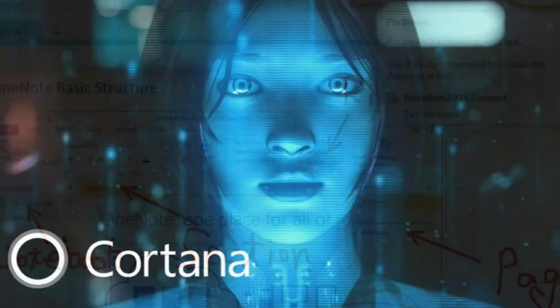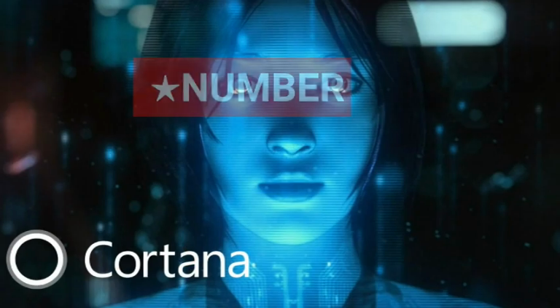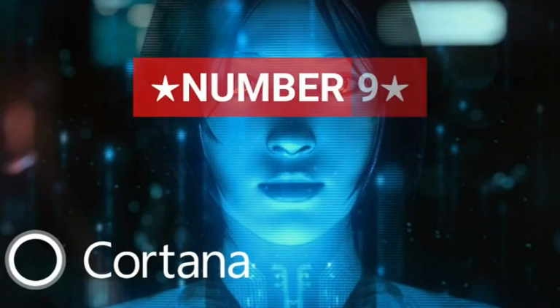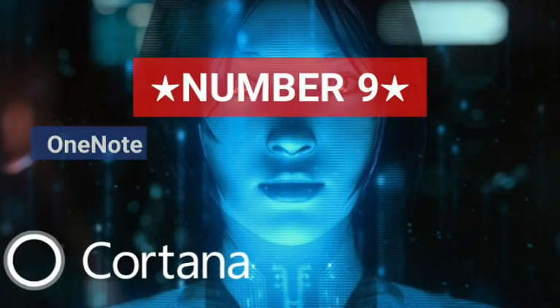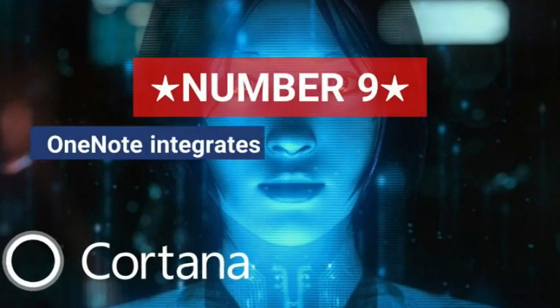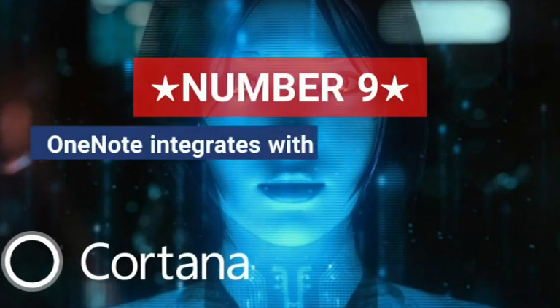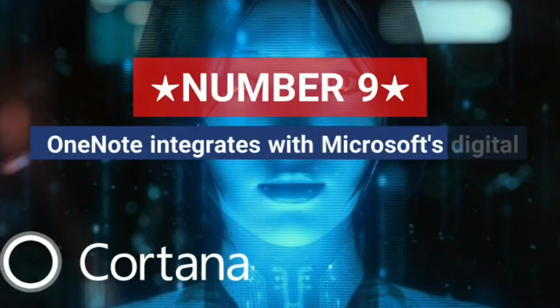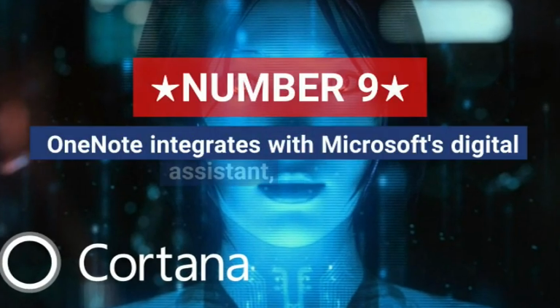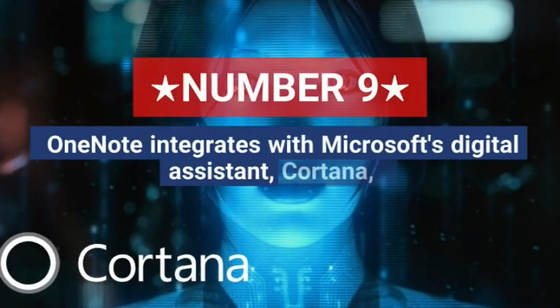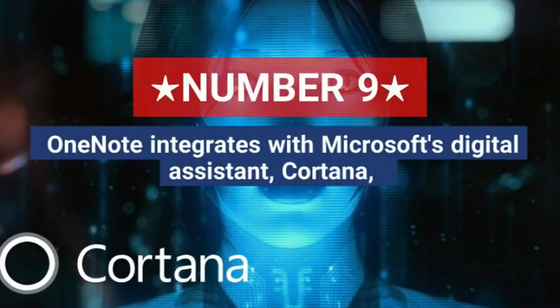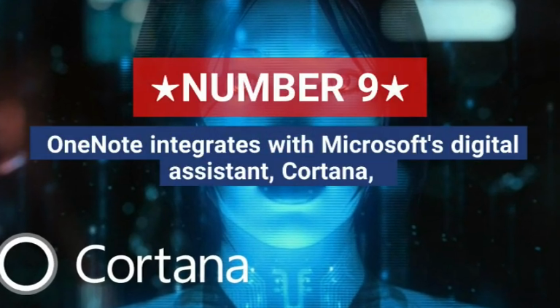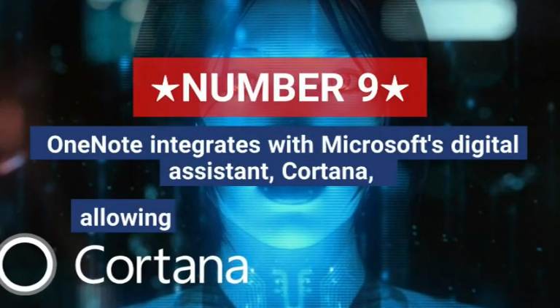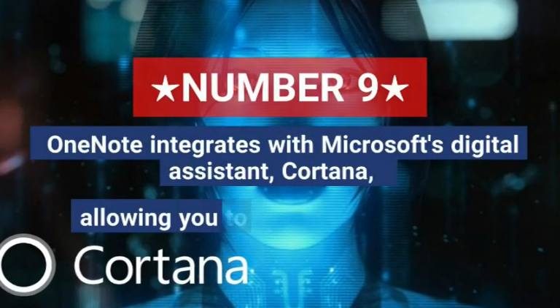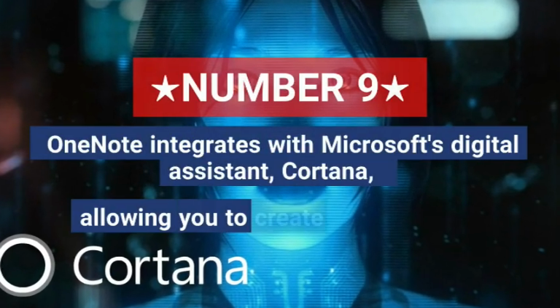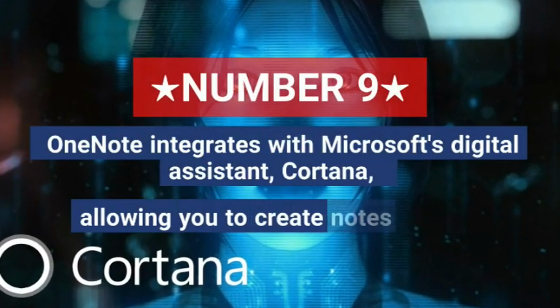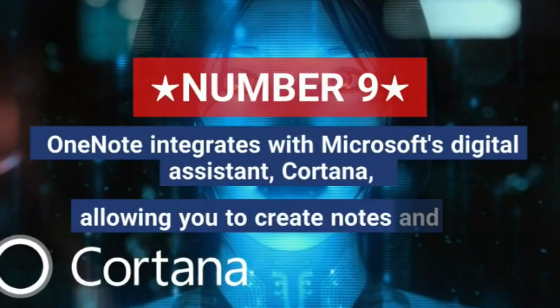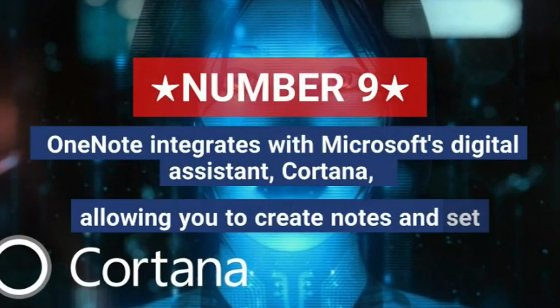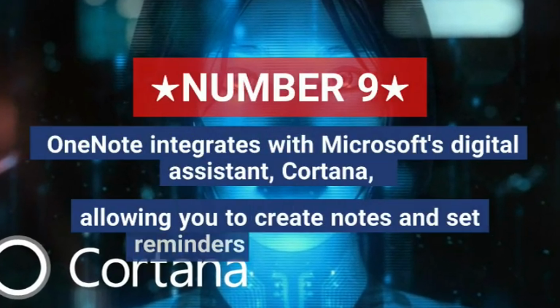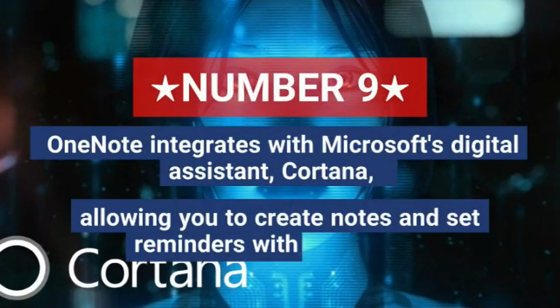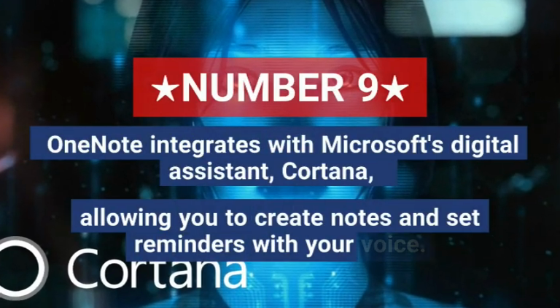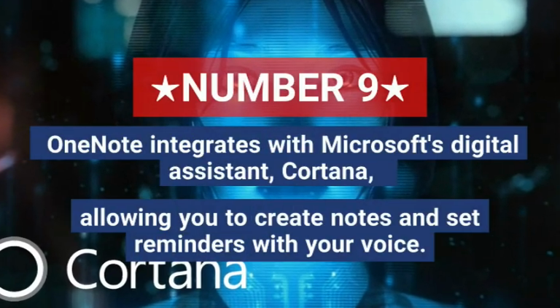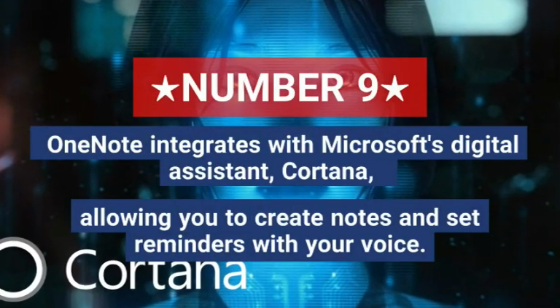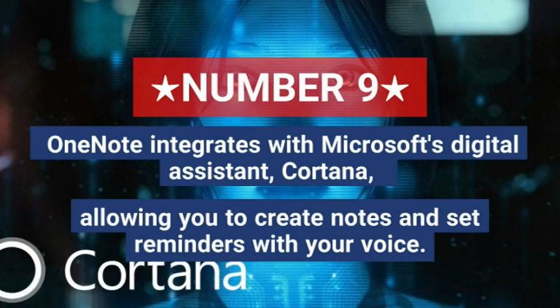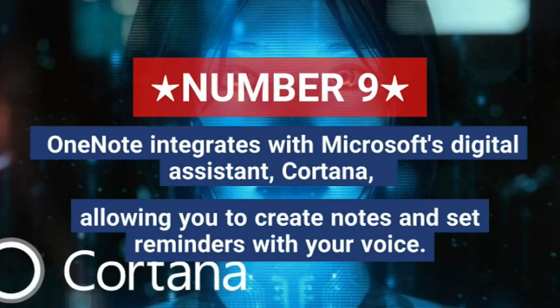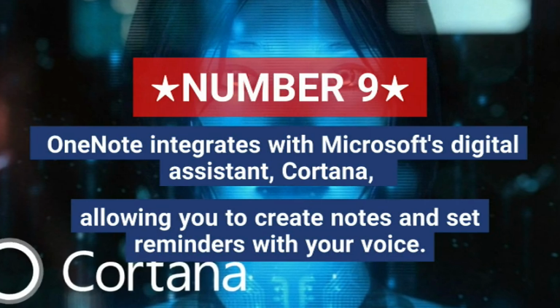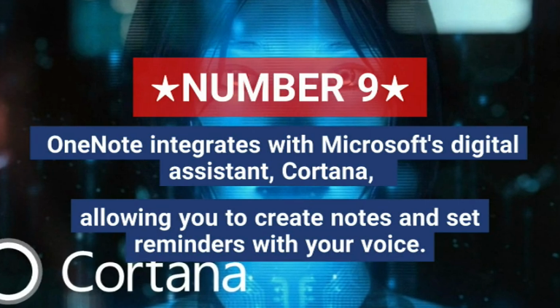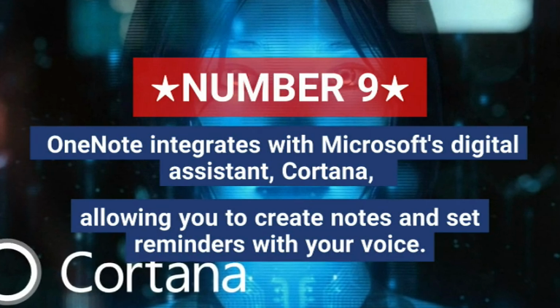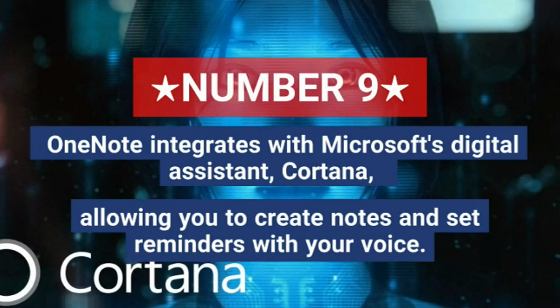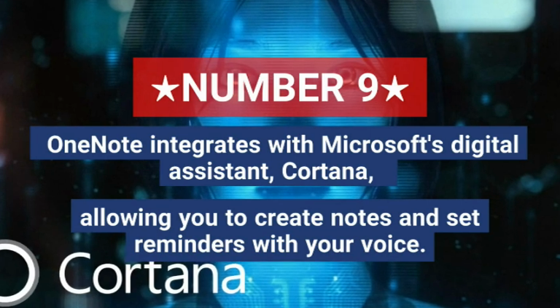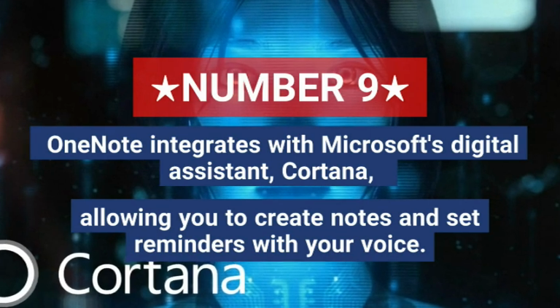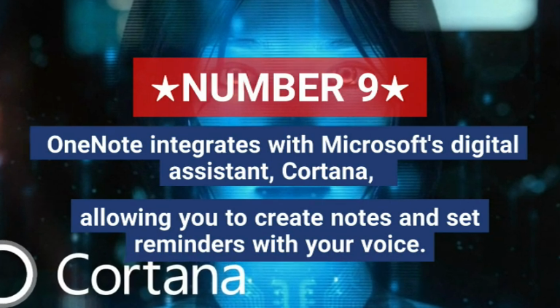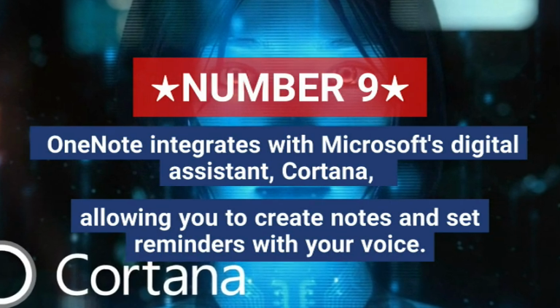Nine, OneNote integrates with Microsoft's digital assistant Cortana, allowing you to create notes and set reminders with your voice.